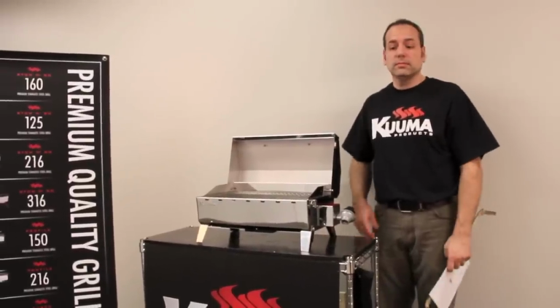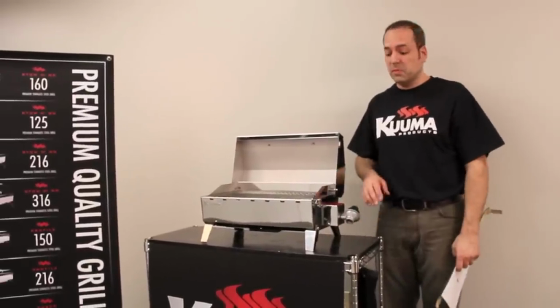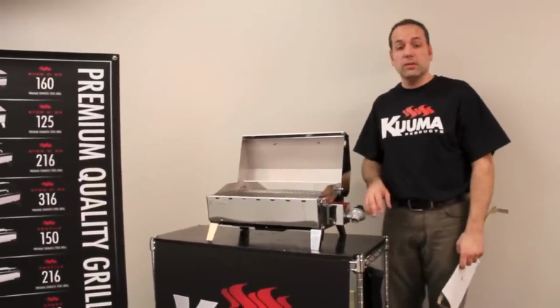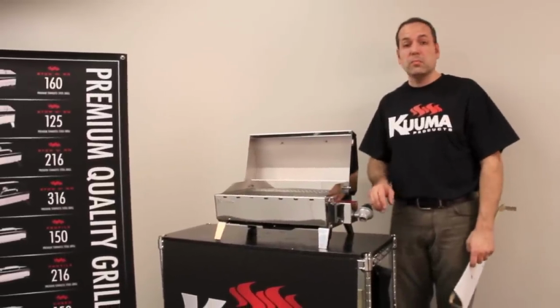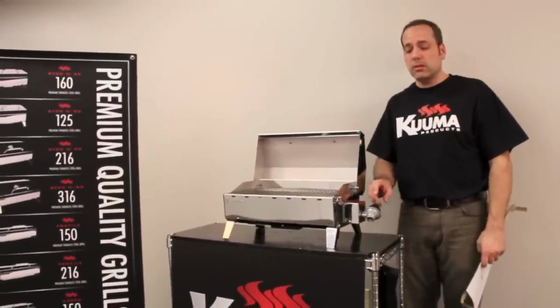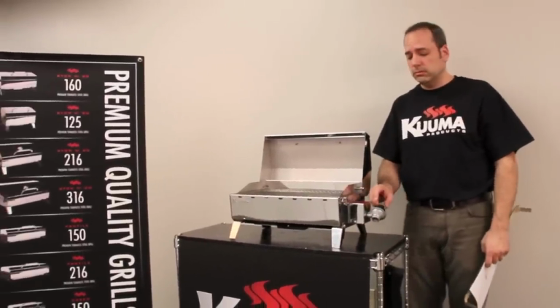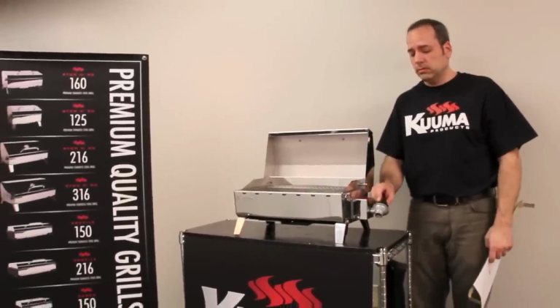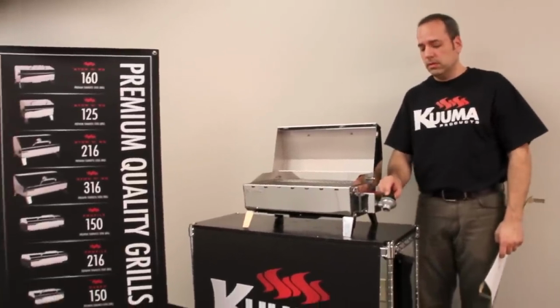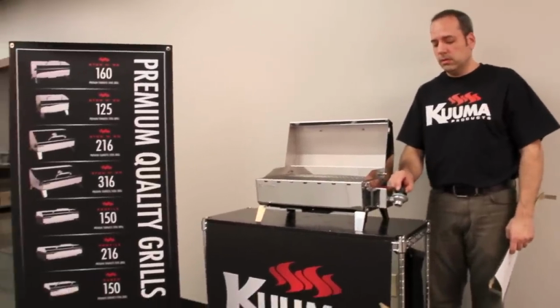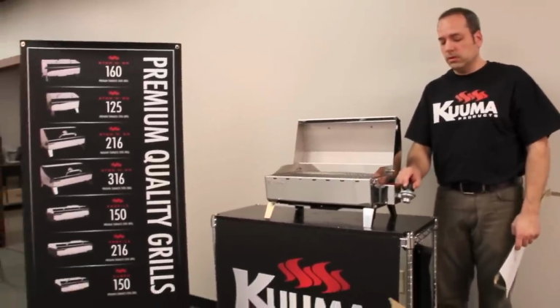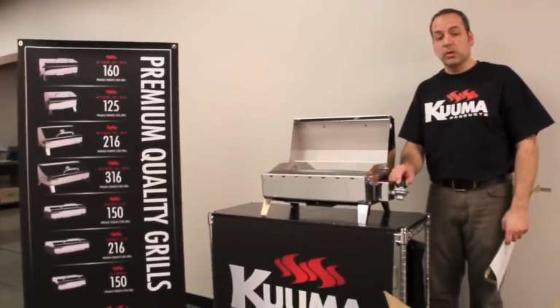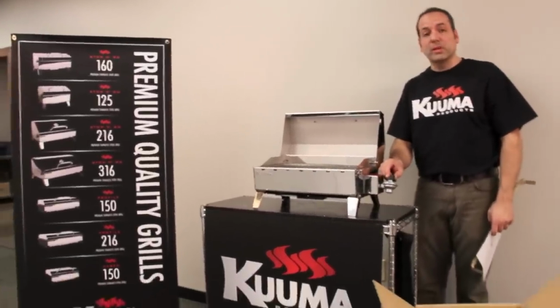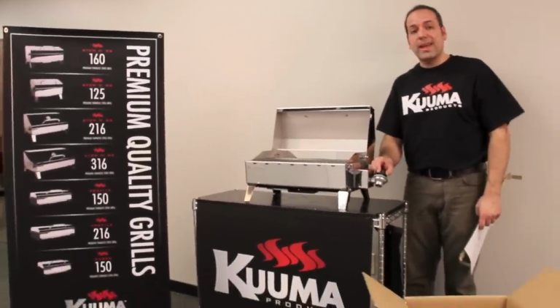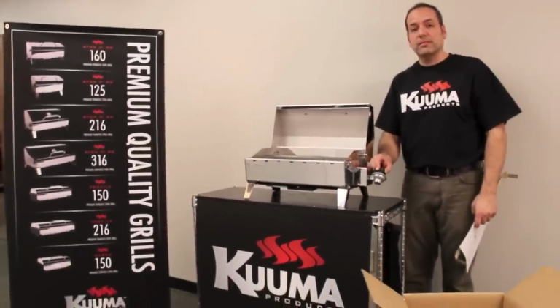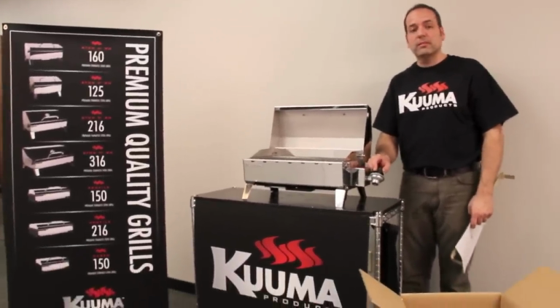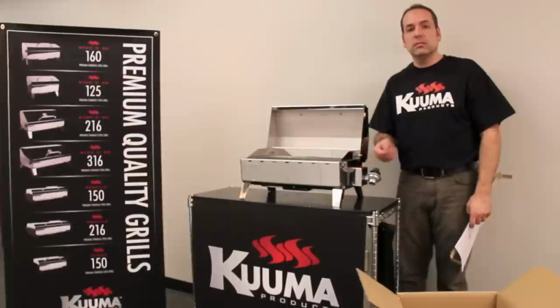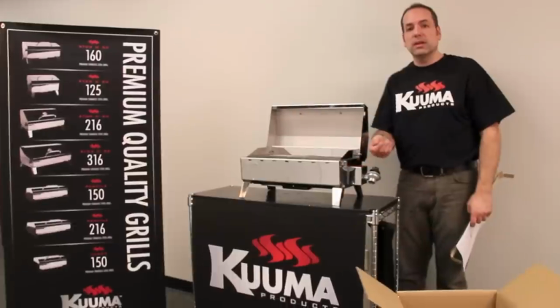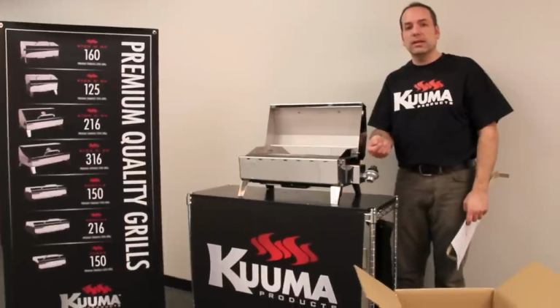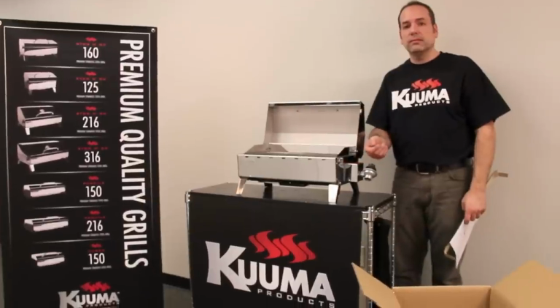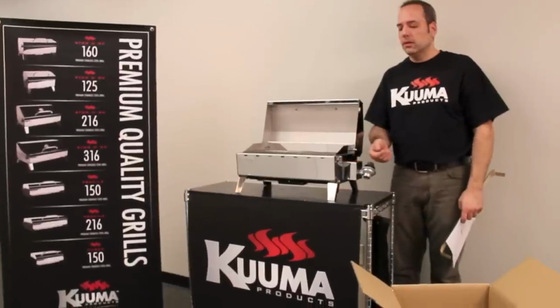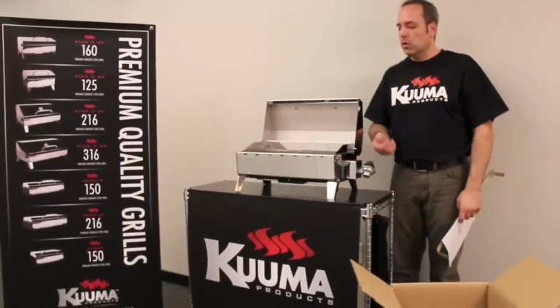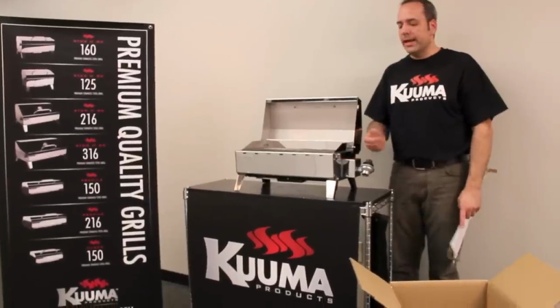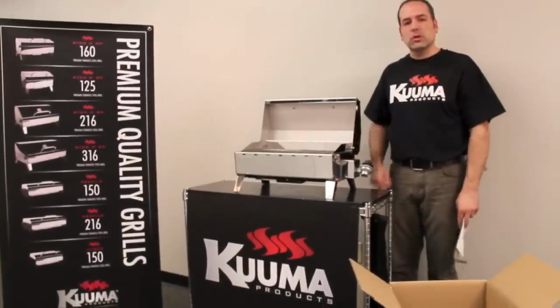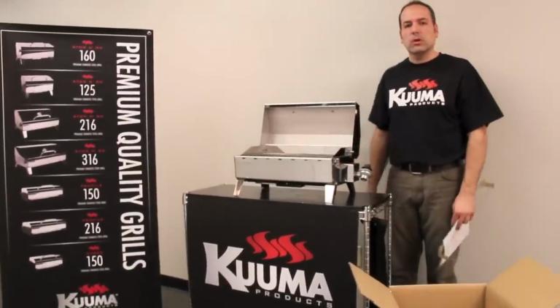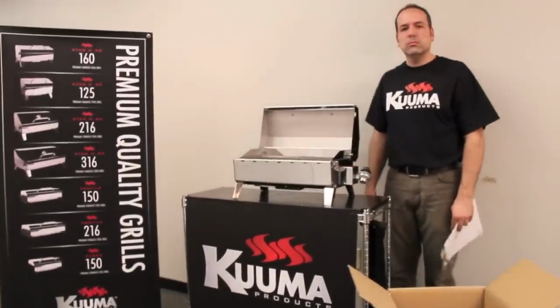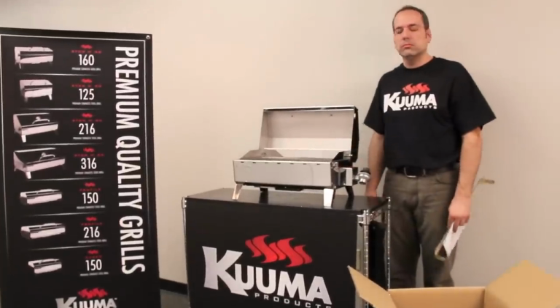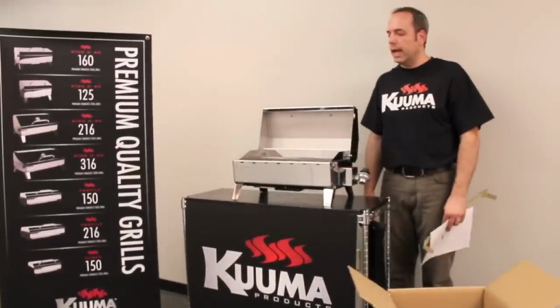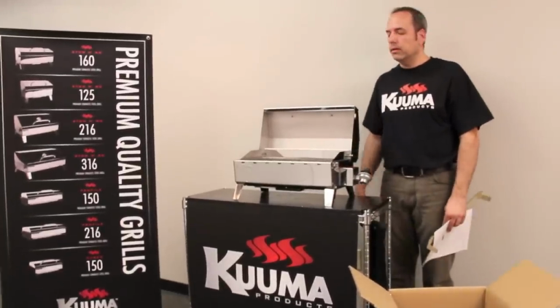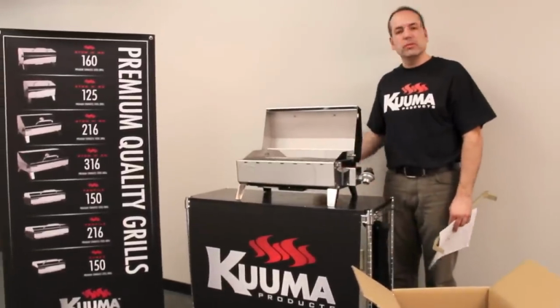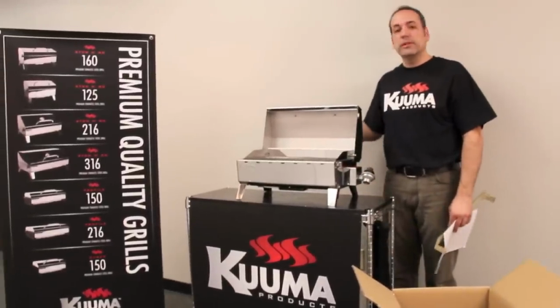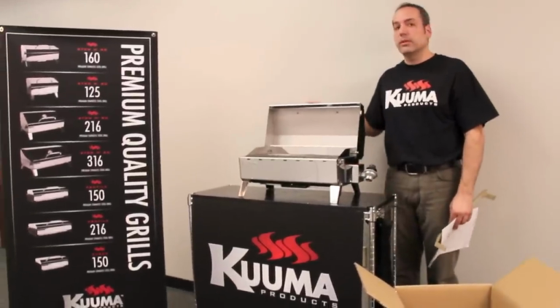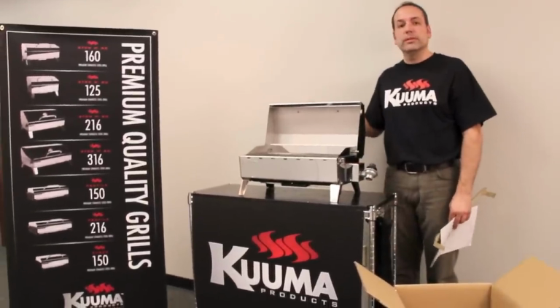Now depending on your model, you can hook up your gas, plug it in, or add charcoal, light it up and you're ready to start grilling.